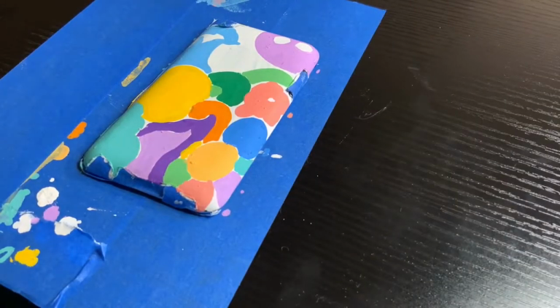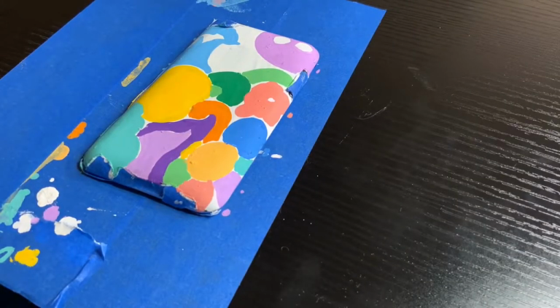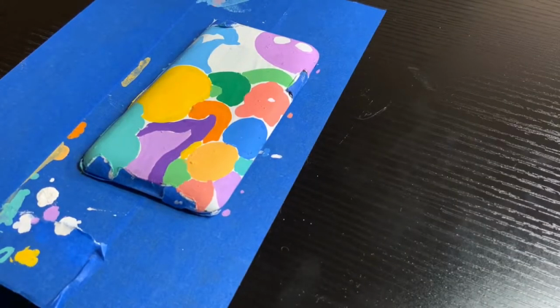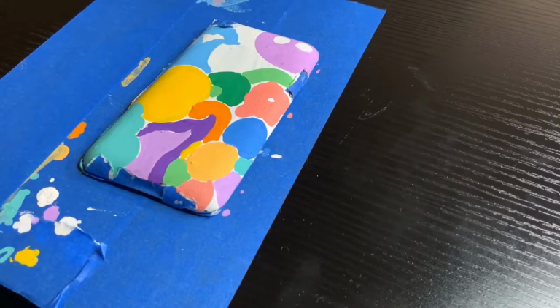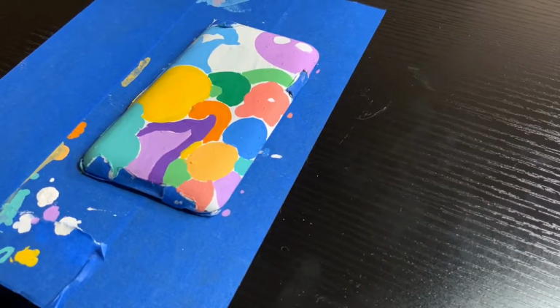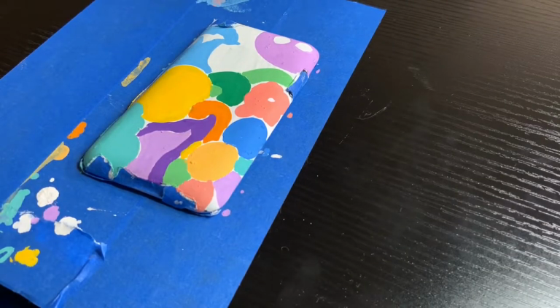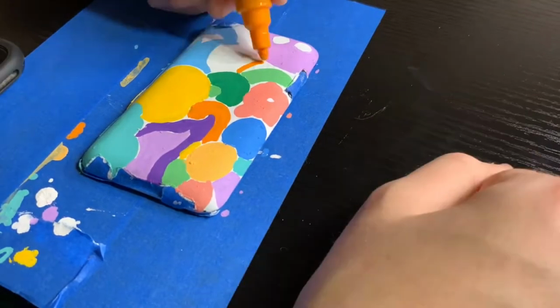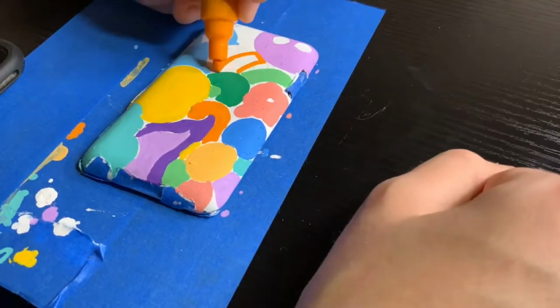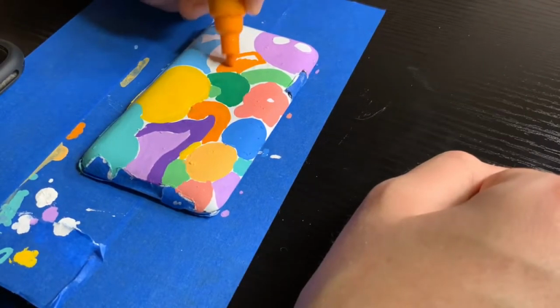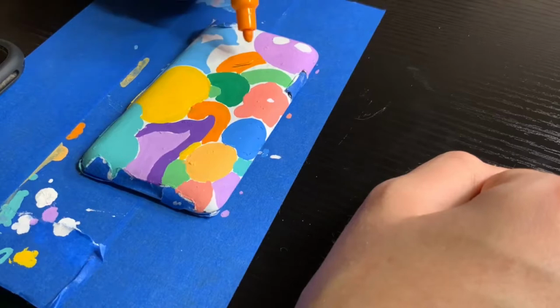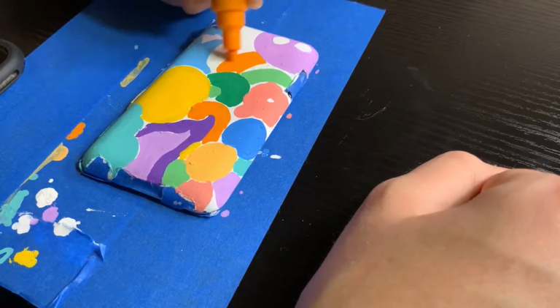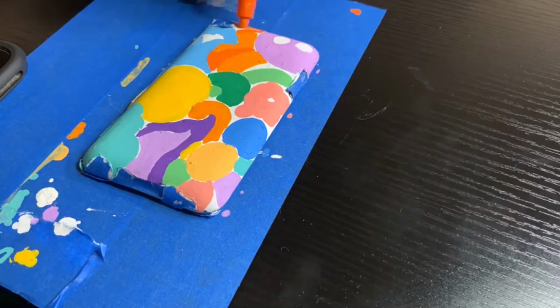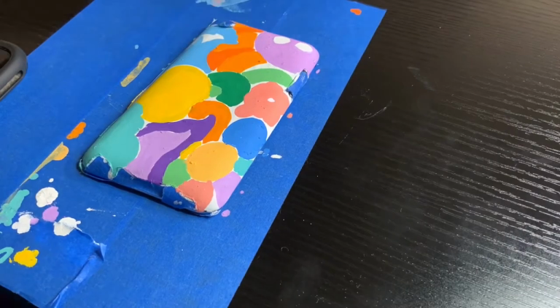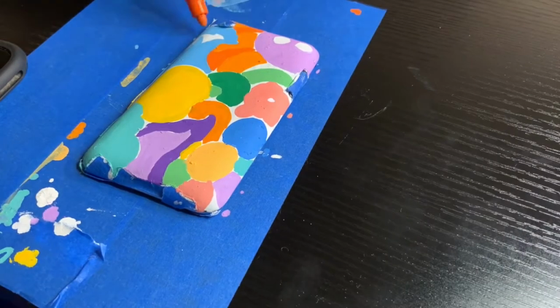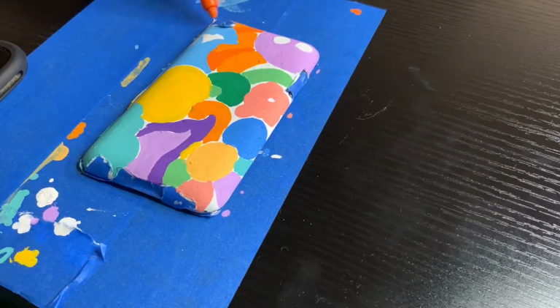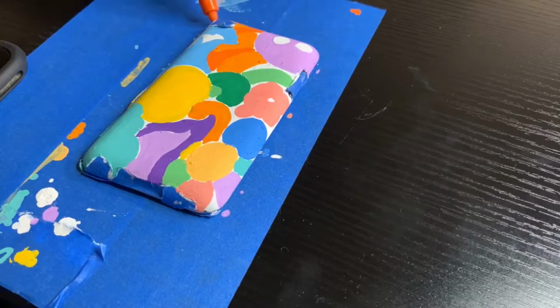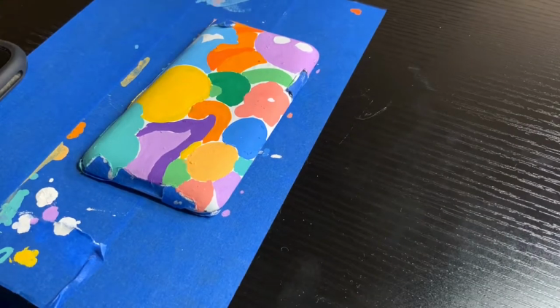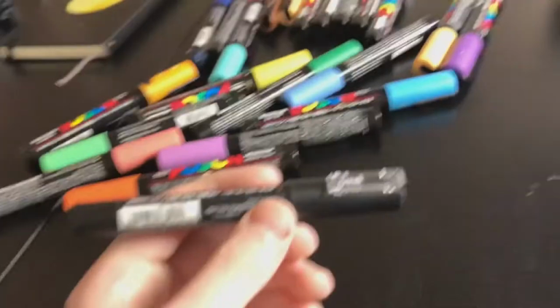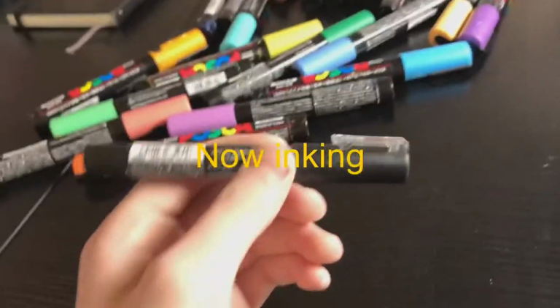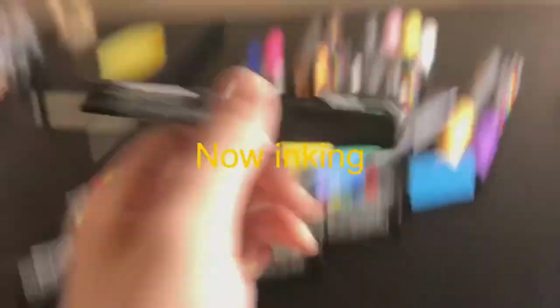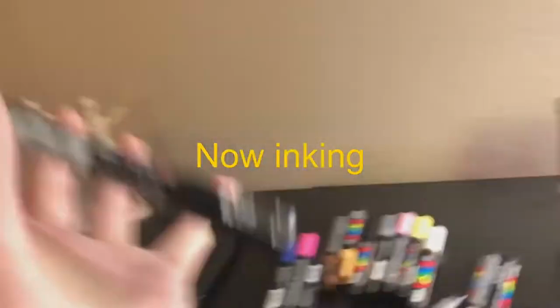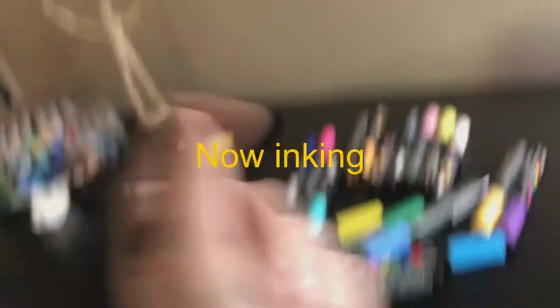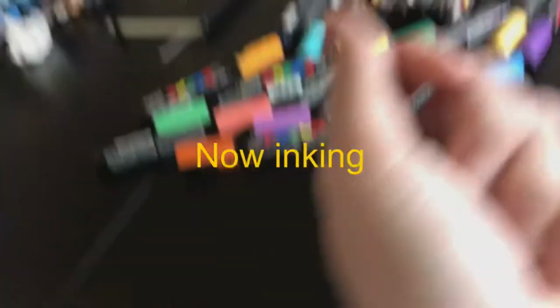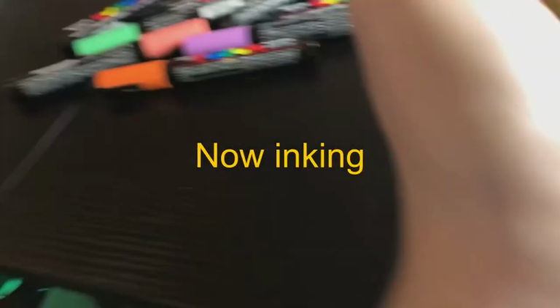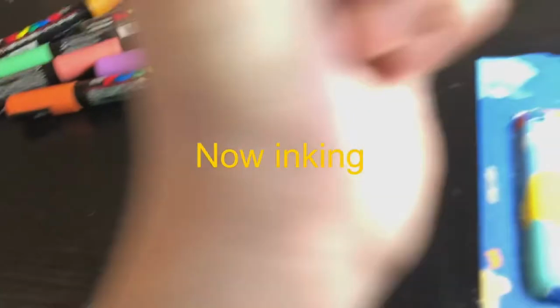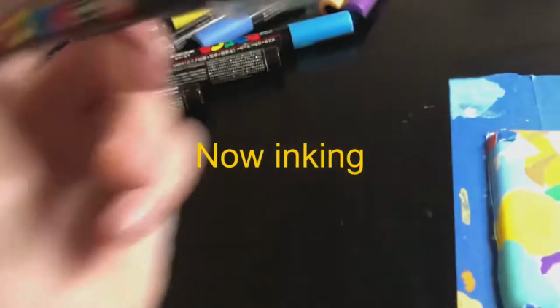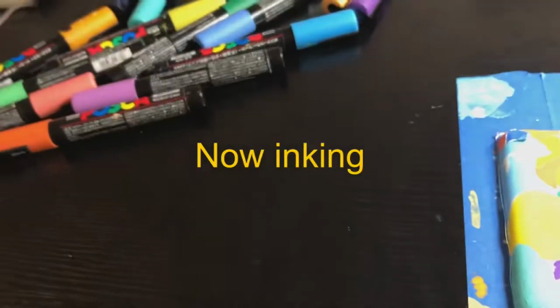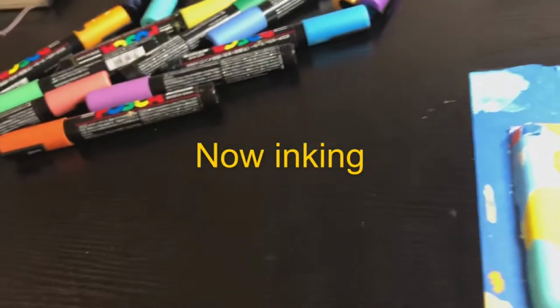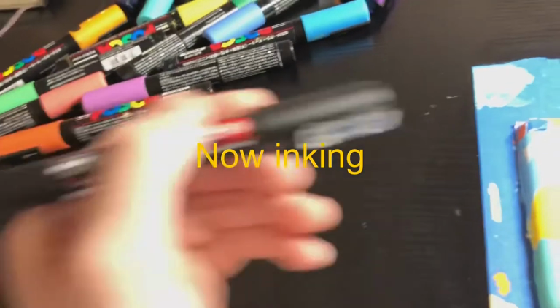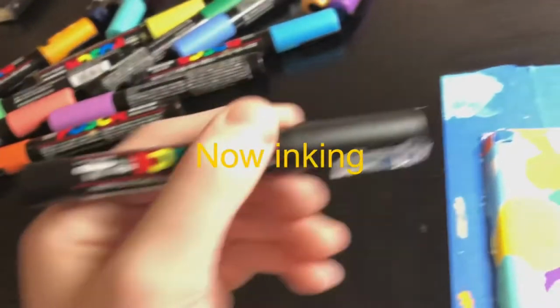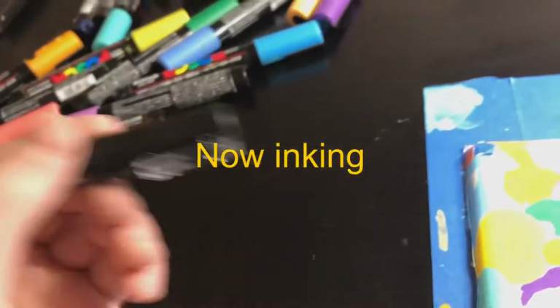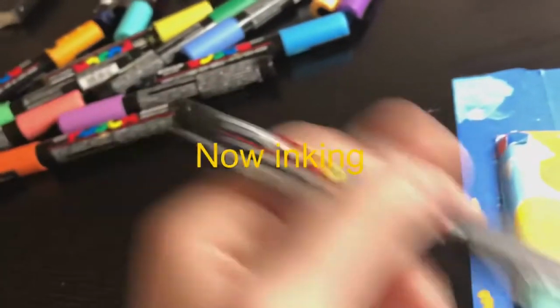Alright, so the coloring is all done and this looks pretty cool. Now it's time for the black lines — let's go.